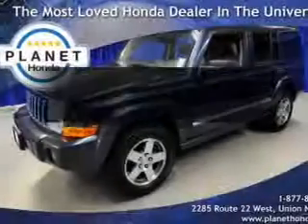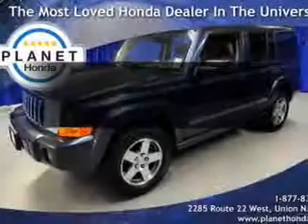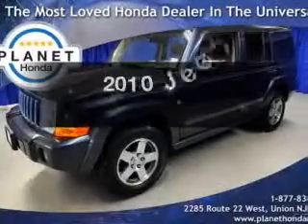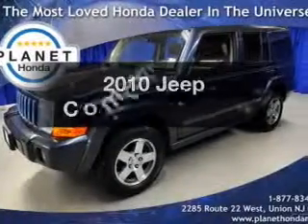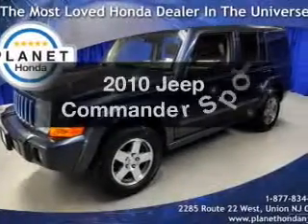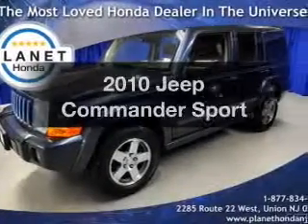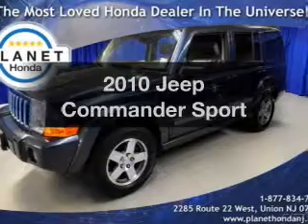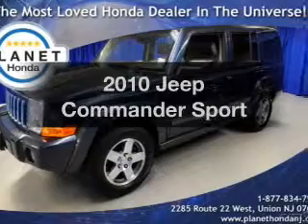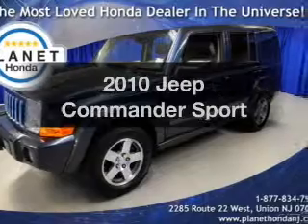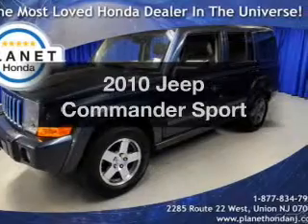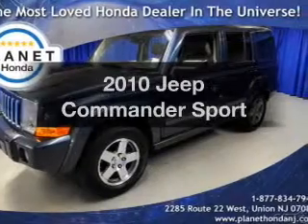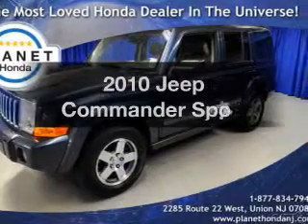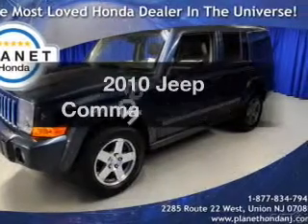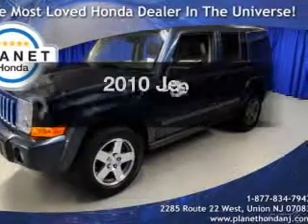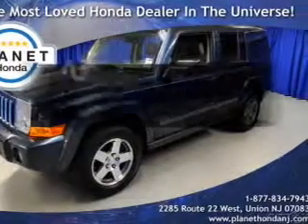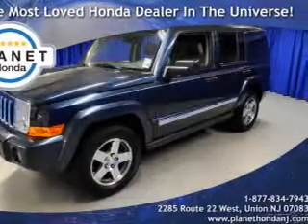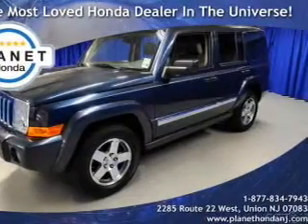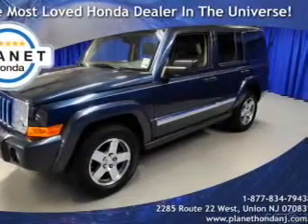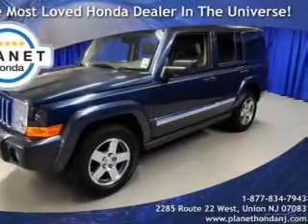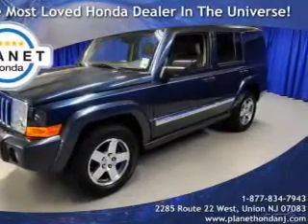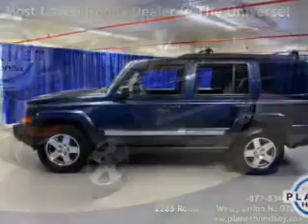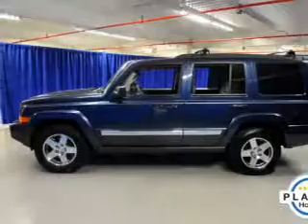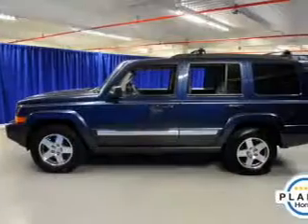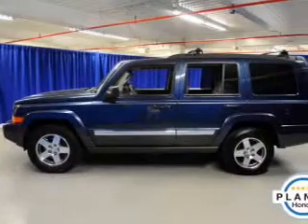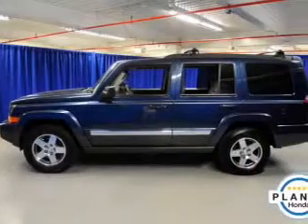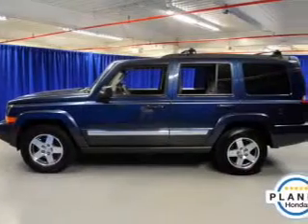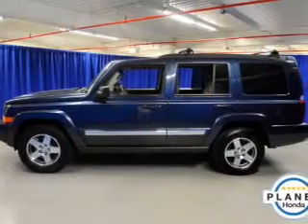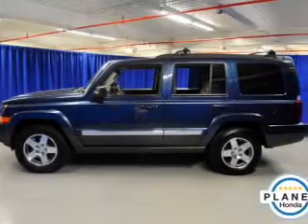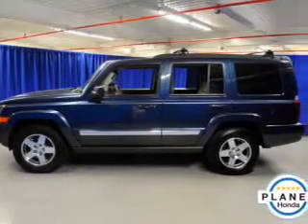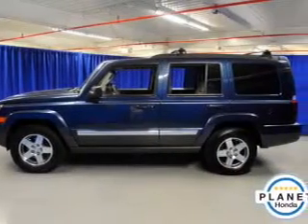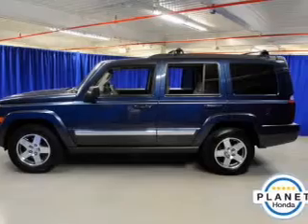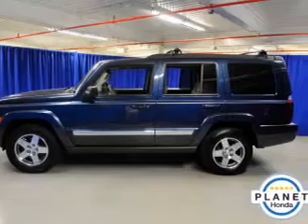Get noticed in this 2010 Jeep Commander. If you're looking for an automobile with great attributes, look no further.